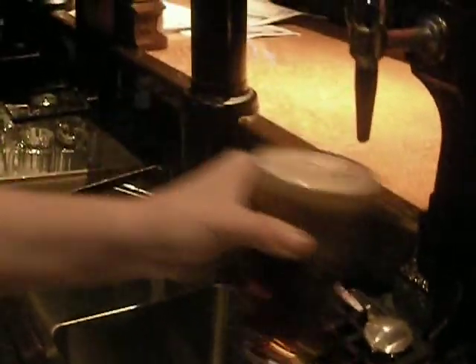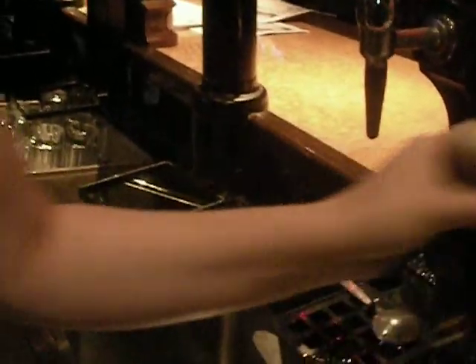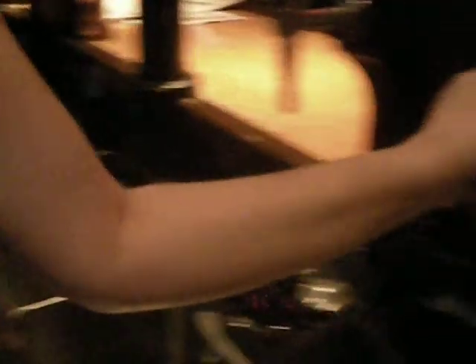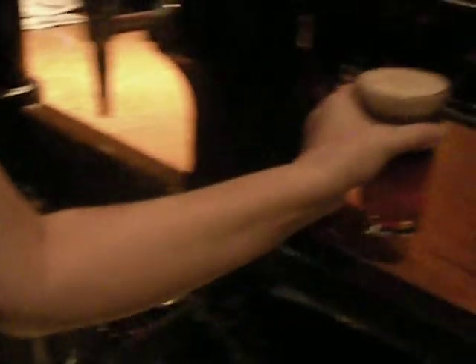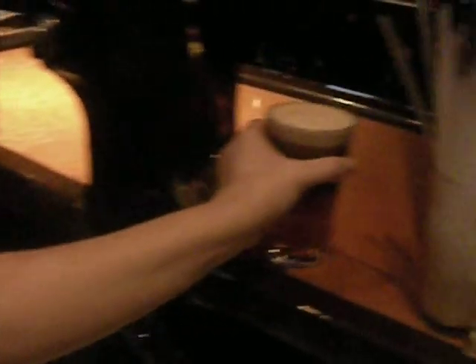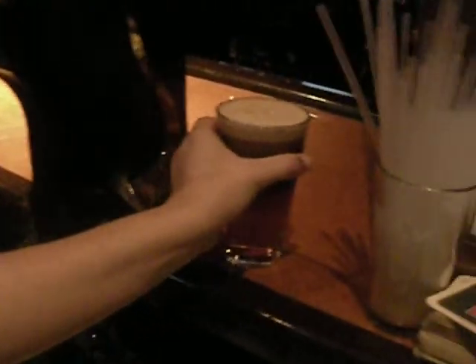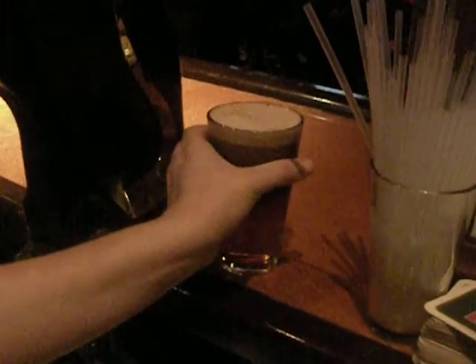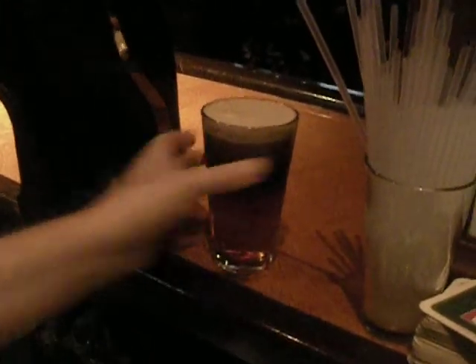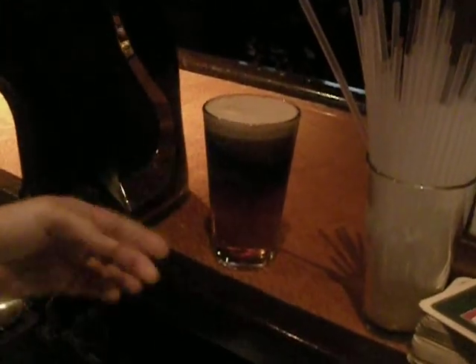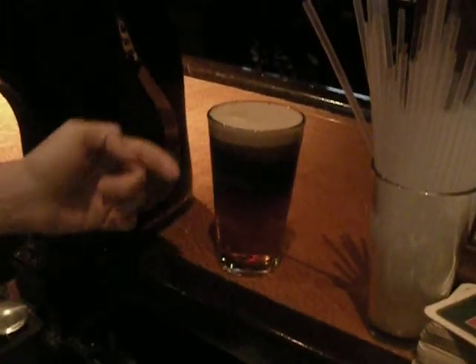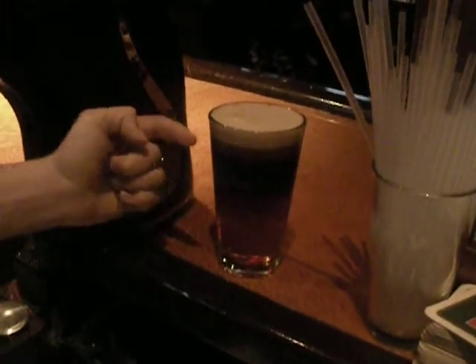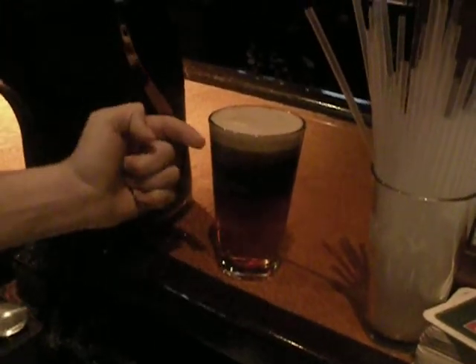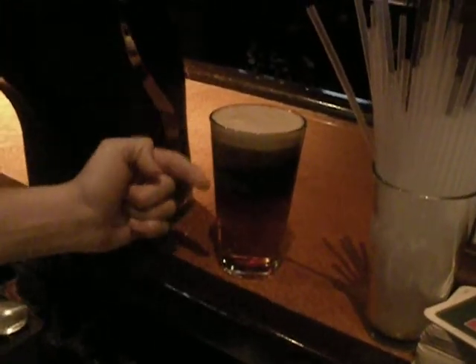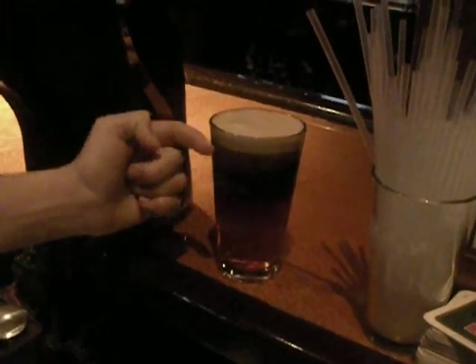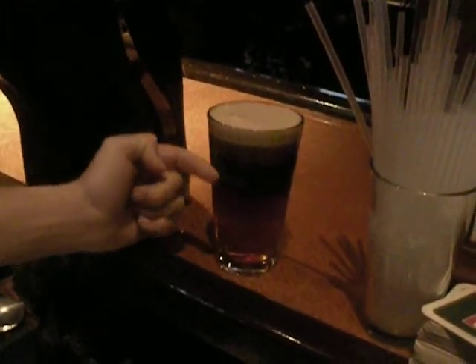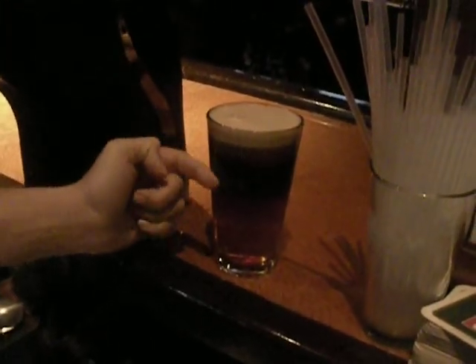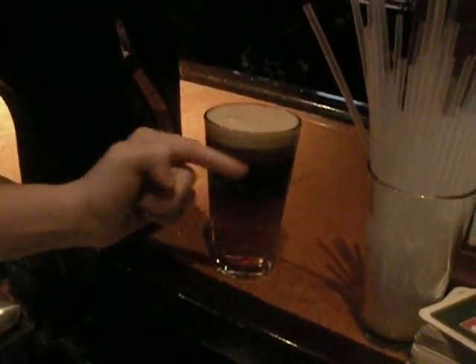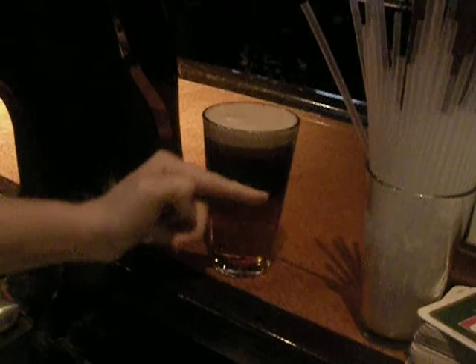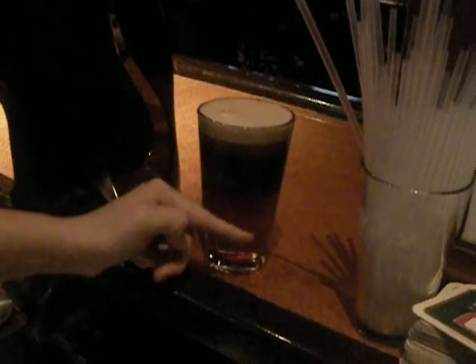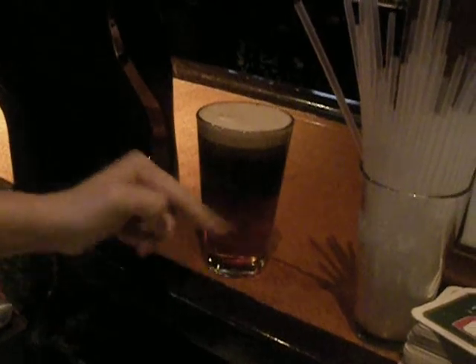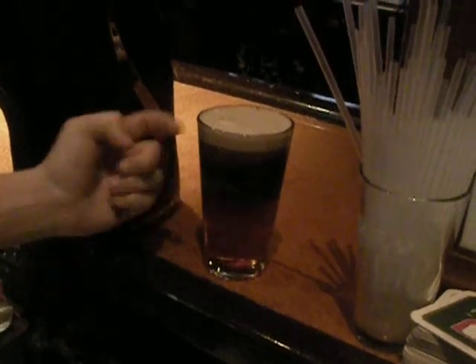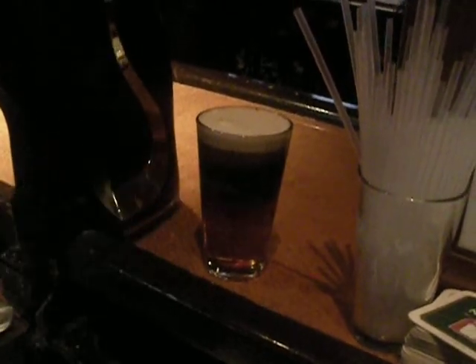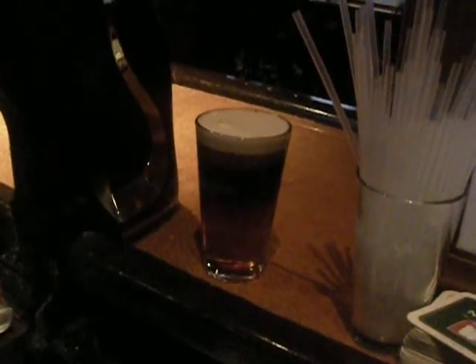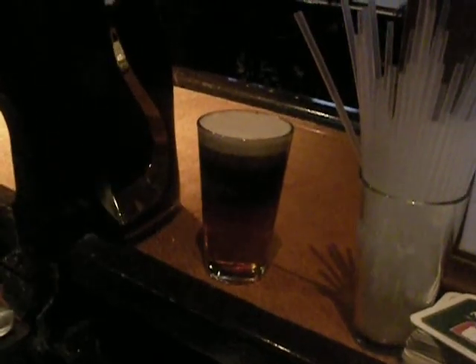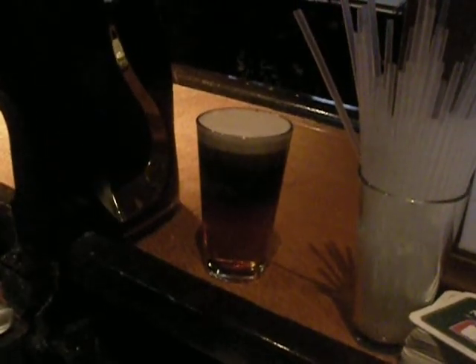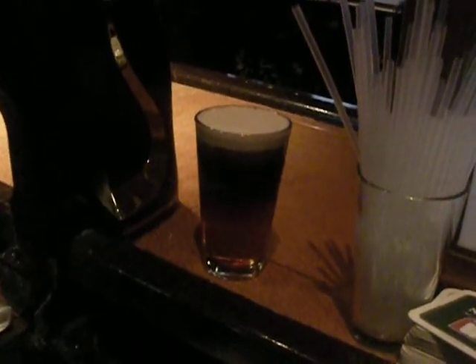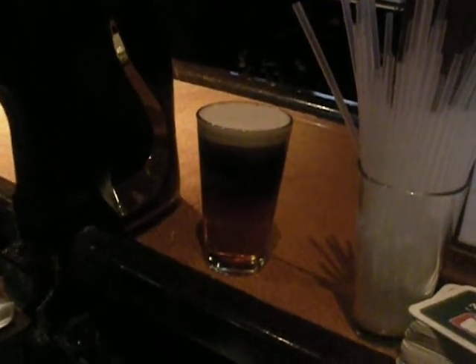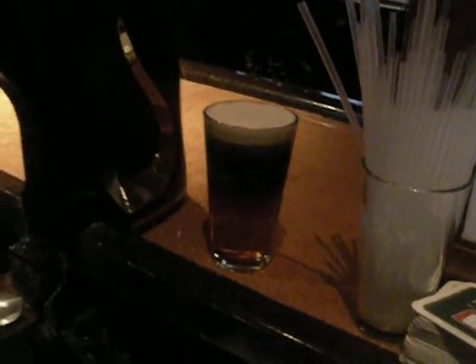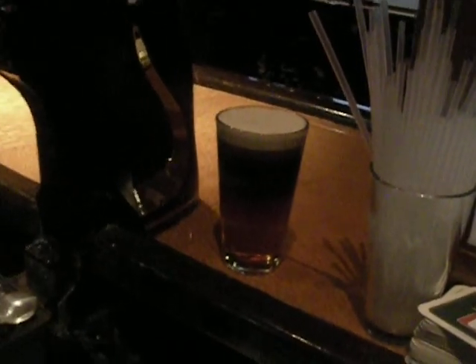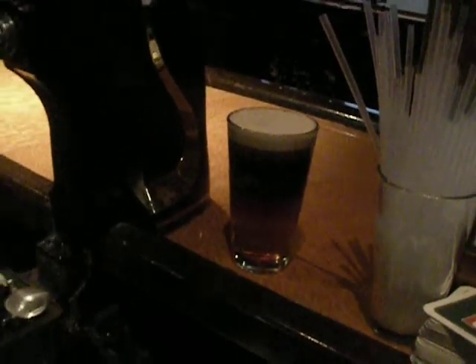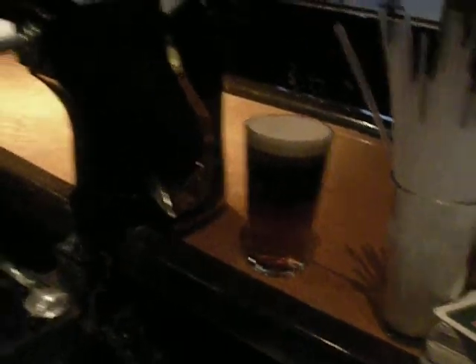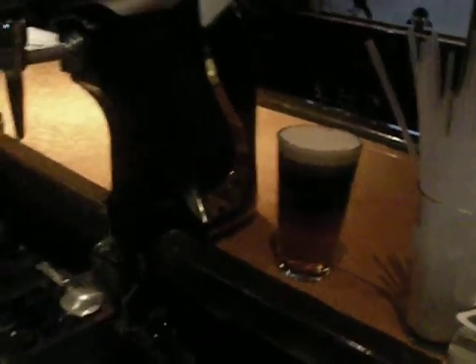And as you can see, you give the Guinness about 40 seconds and you'll have a nice black skin — the perfect pour.